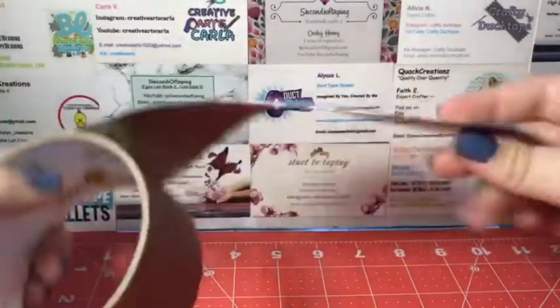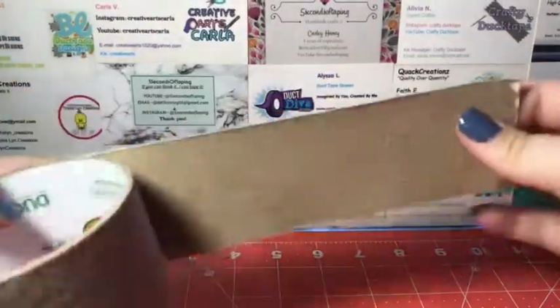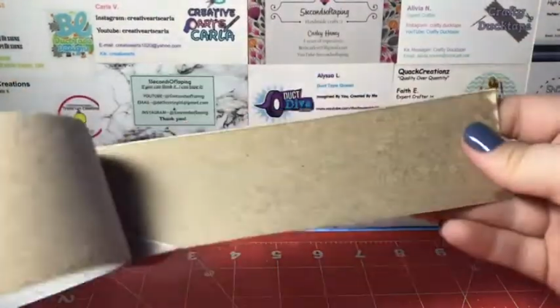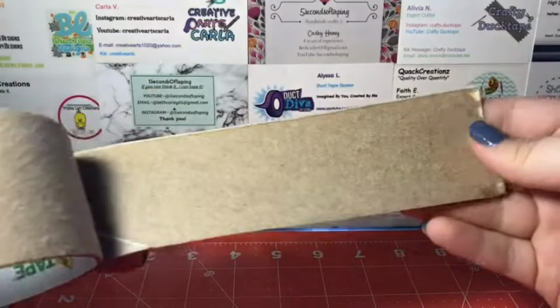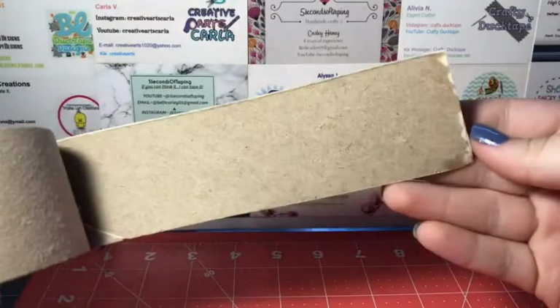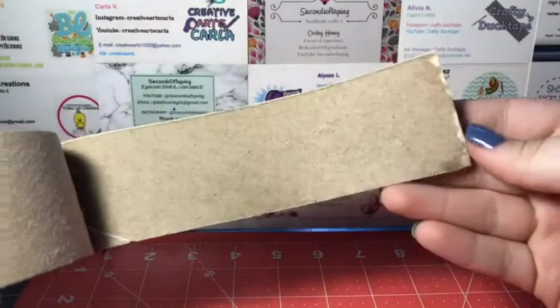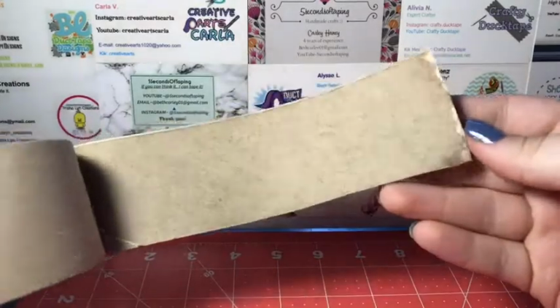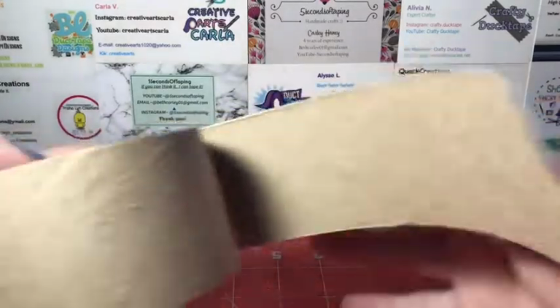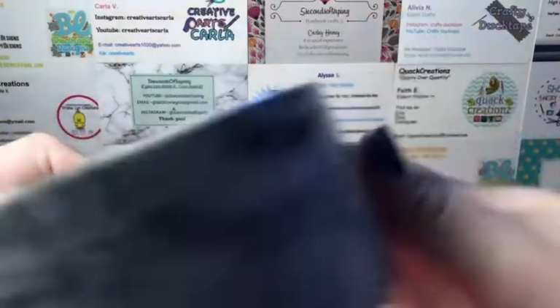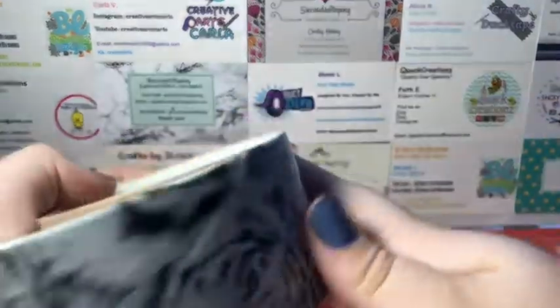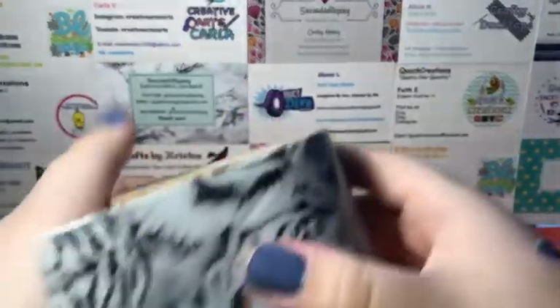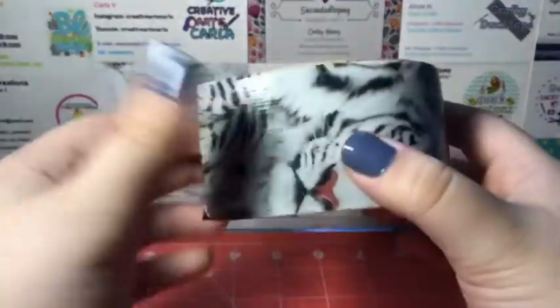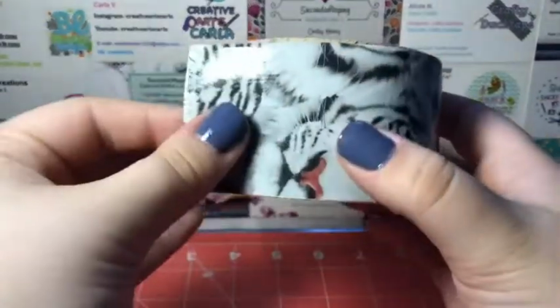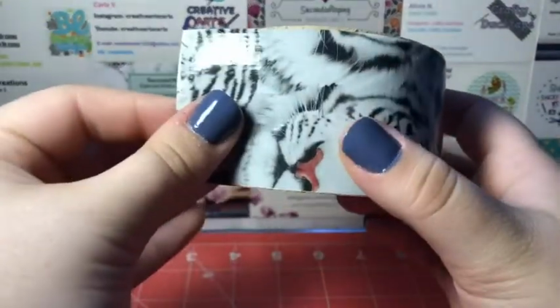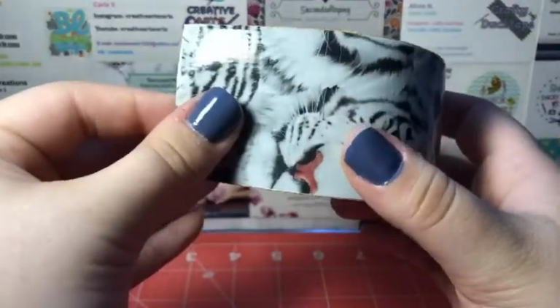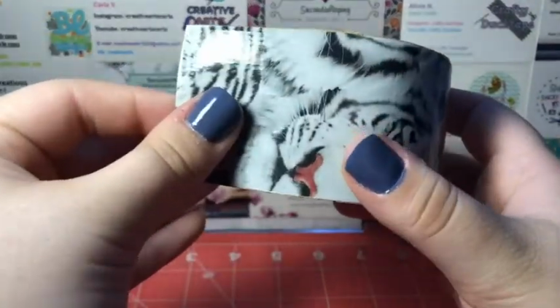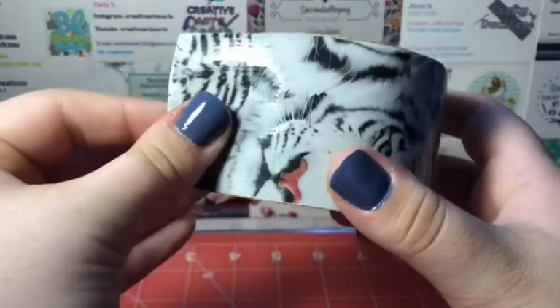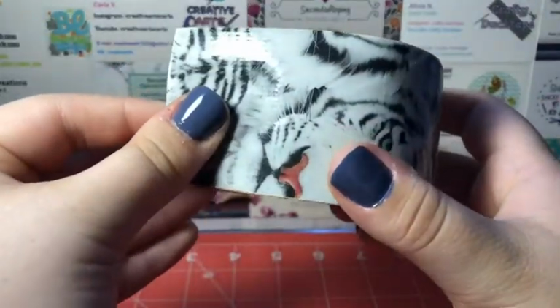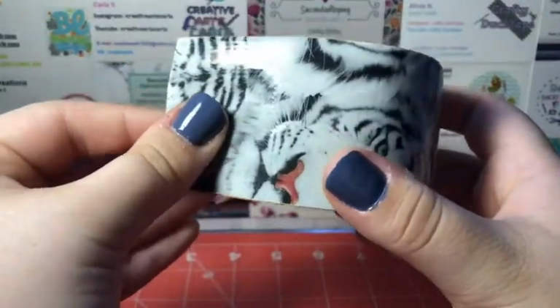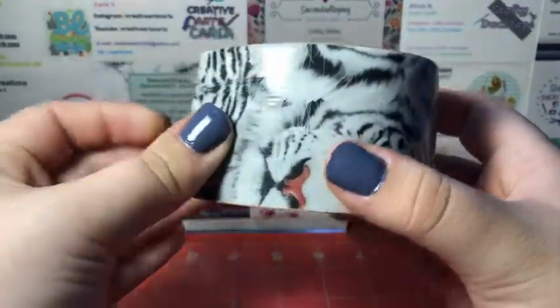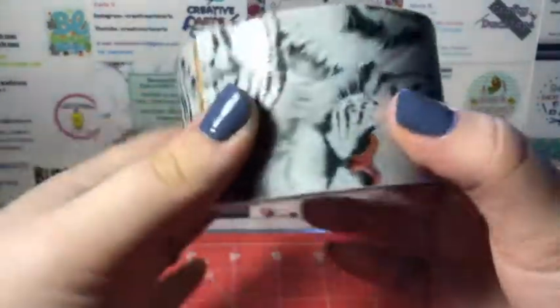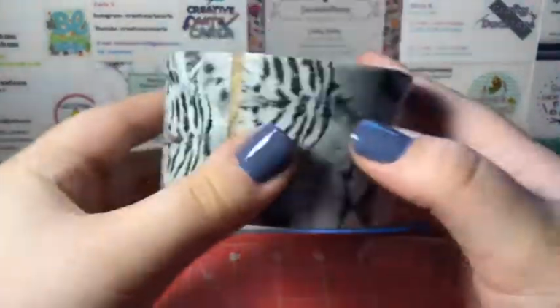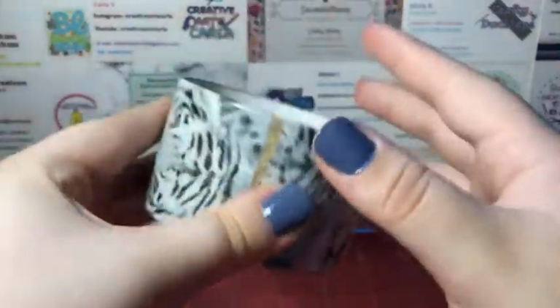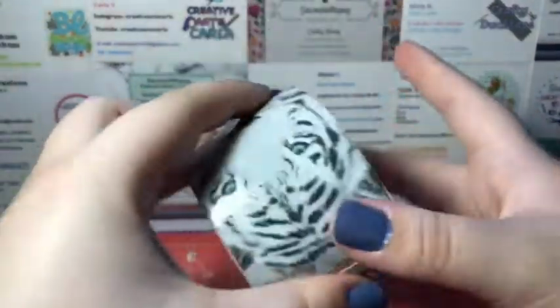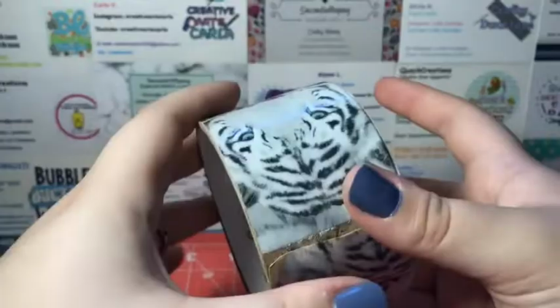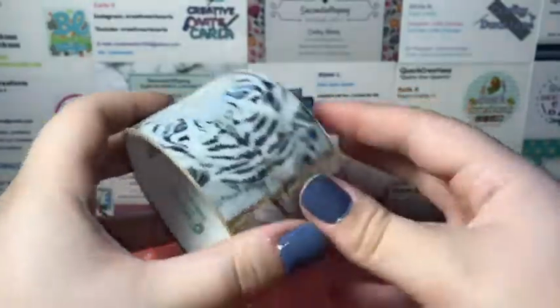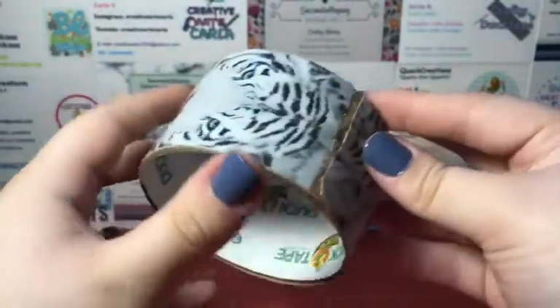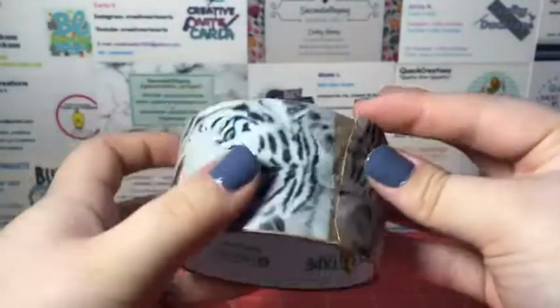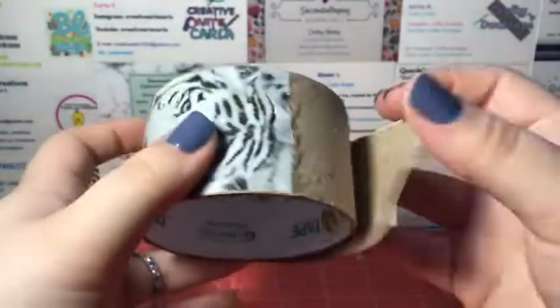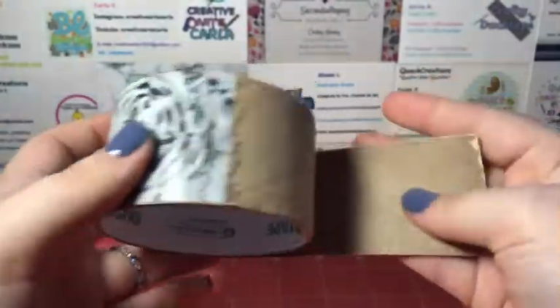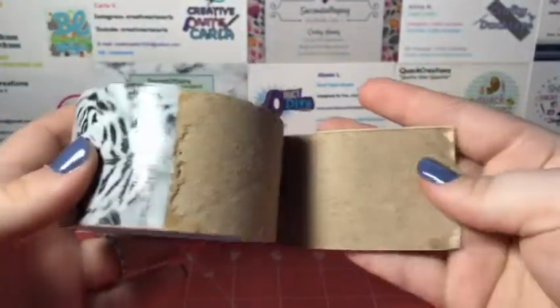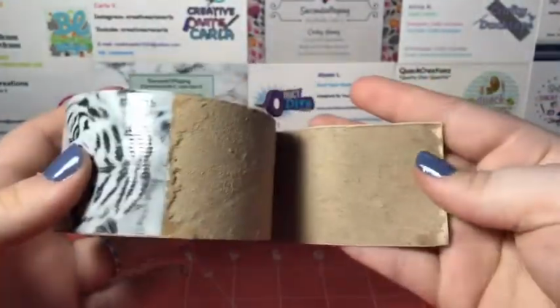I used every bit of my roll and I actually finished this in two days. Normally I finish them in like a week, so I'm really happy about that.